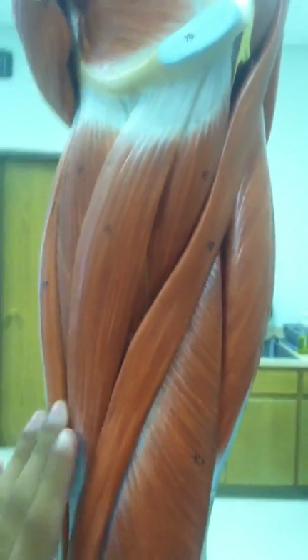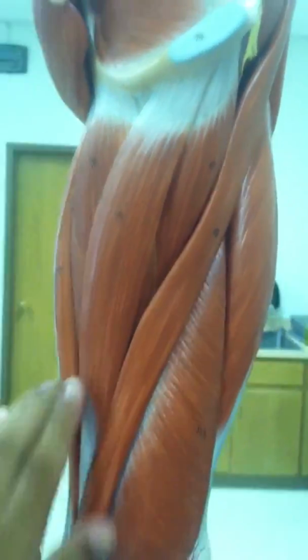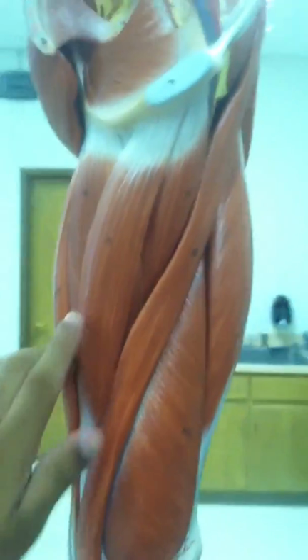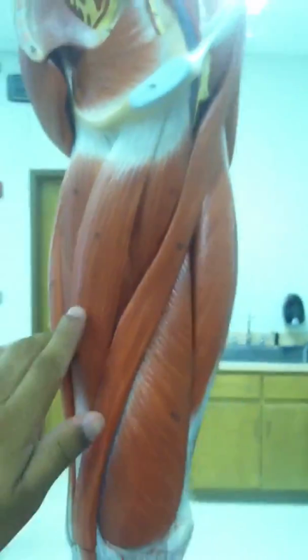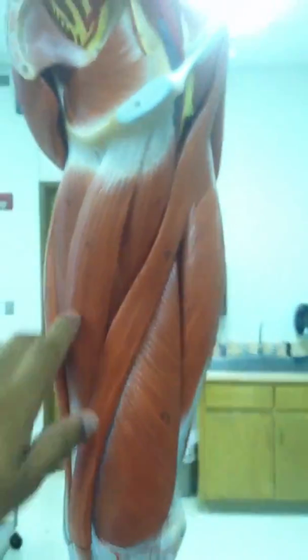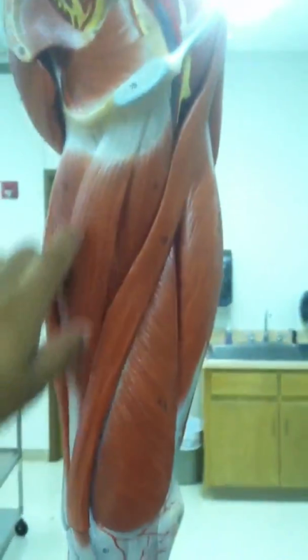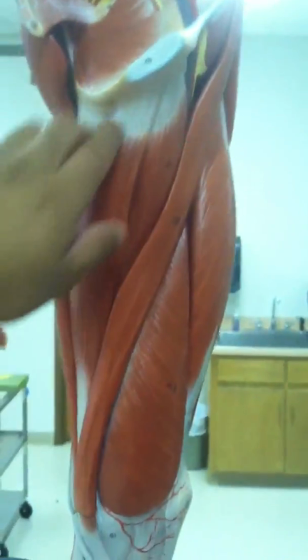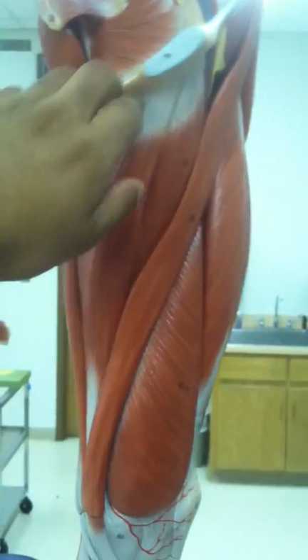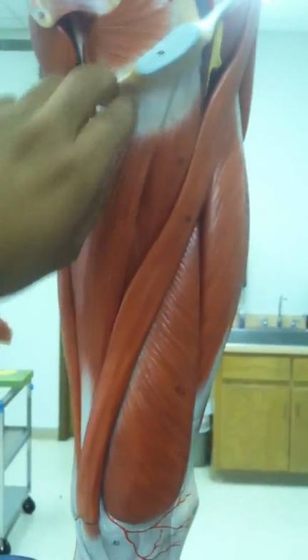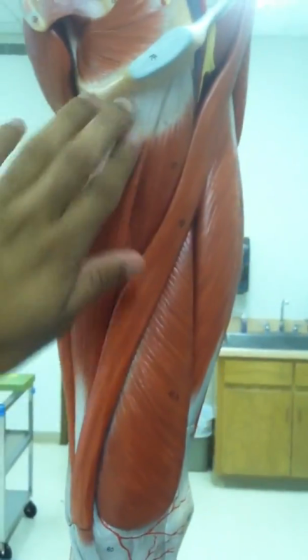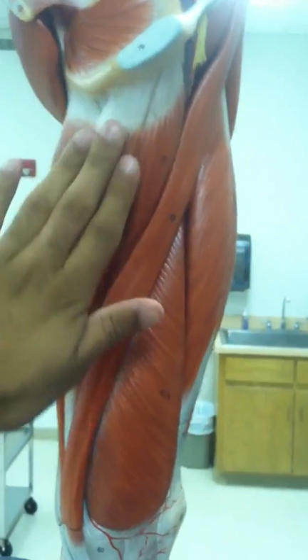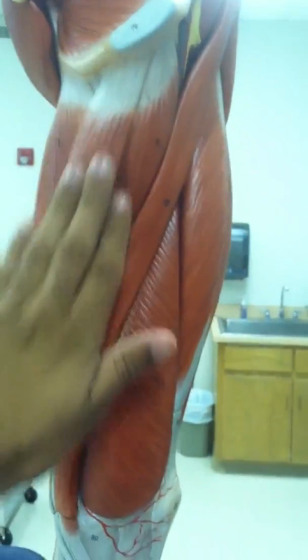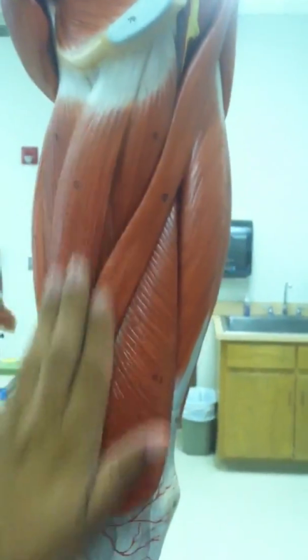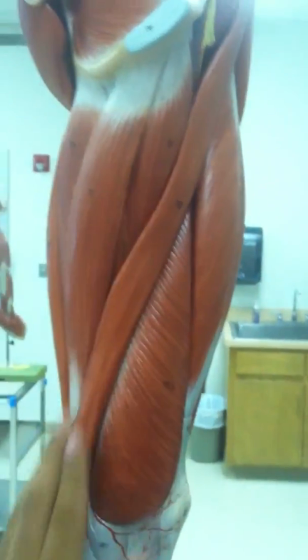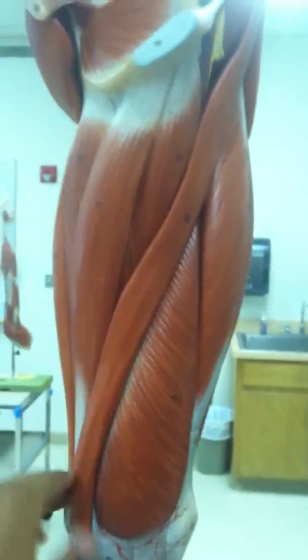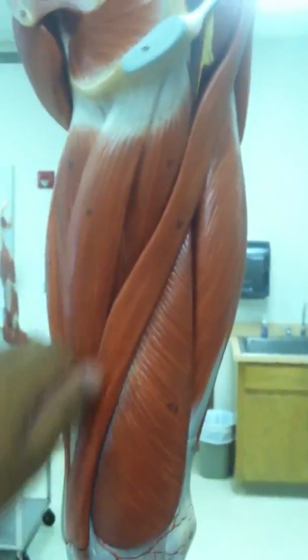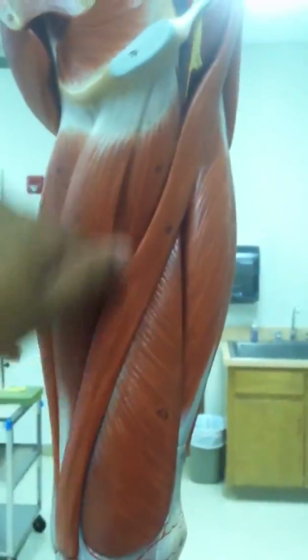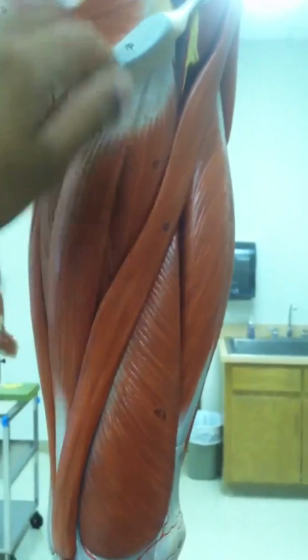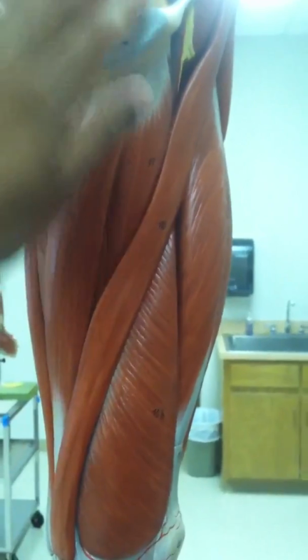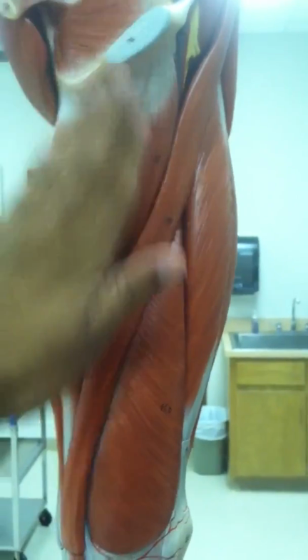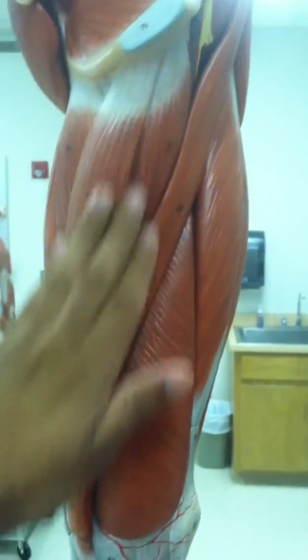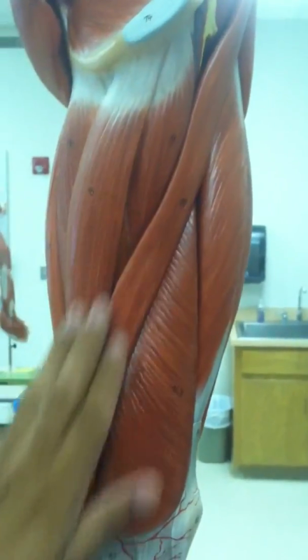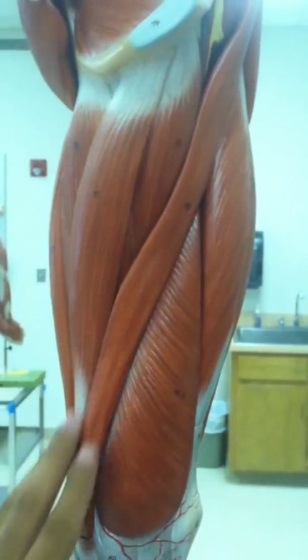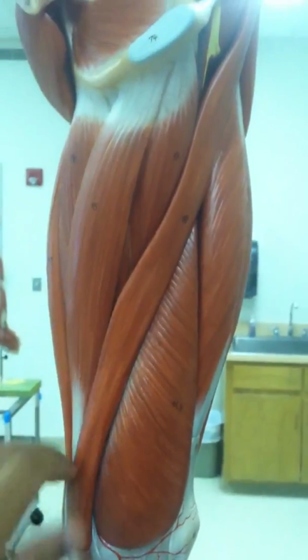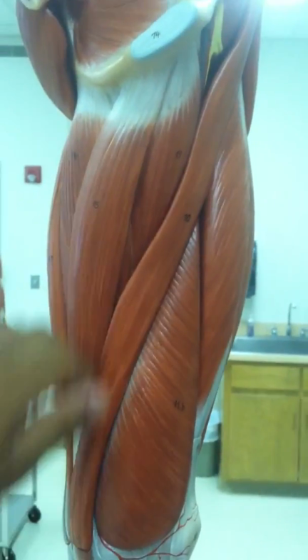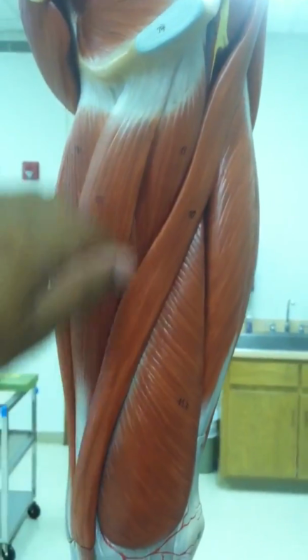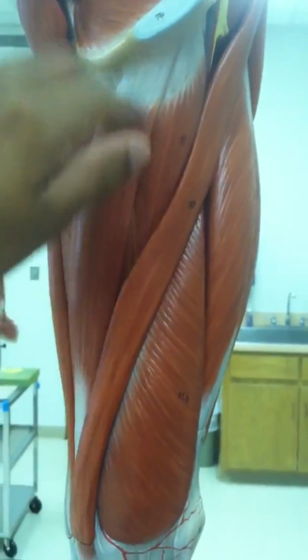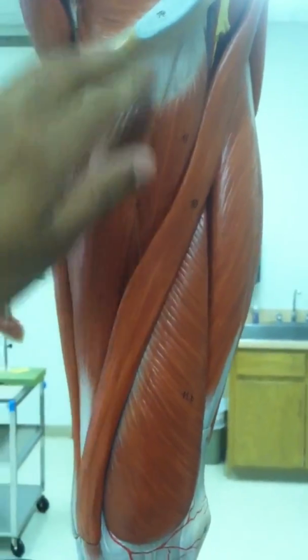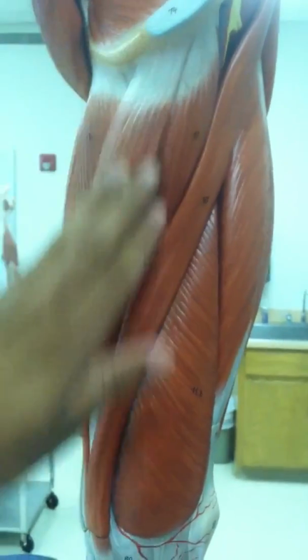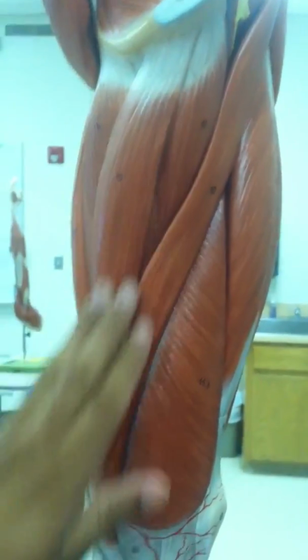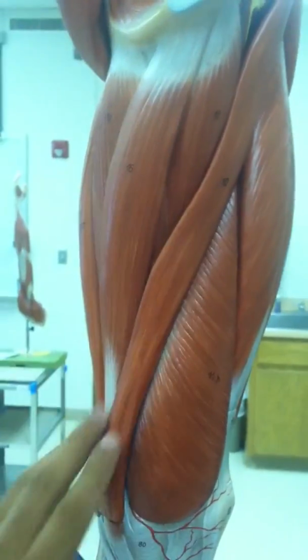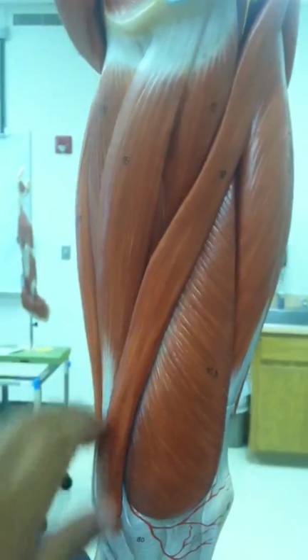This right here is the gracilis — gracefully petit.